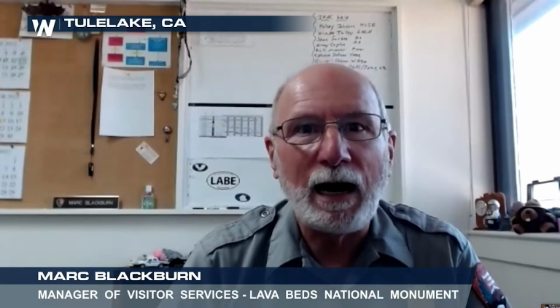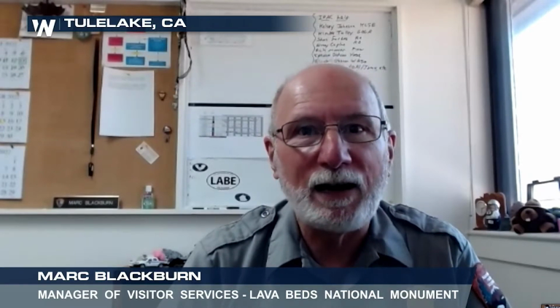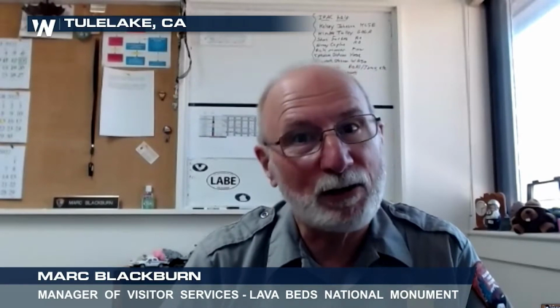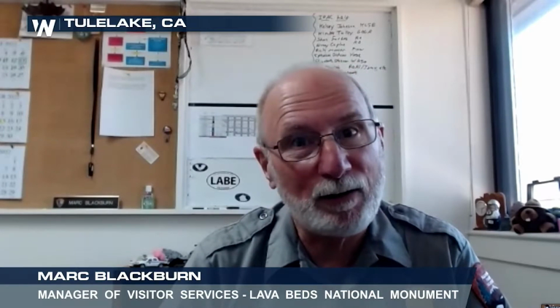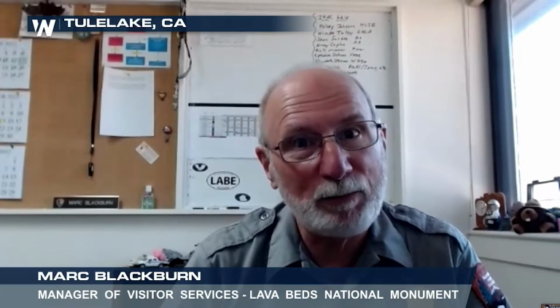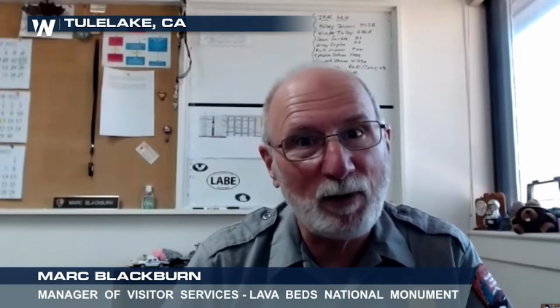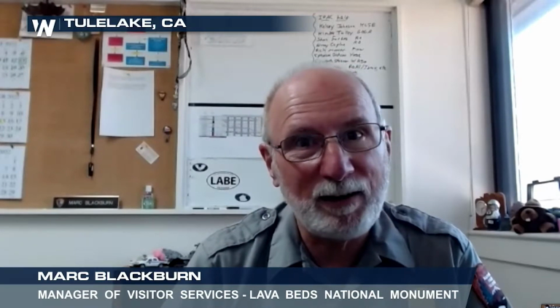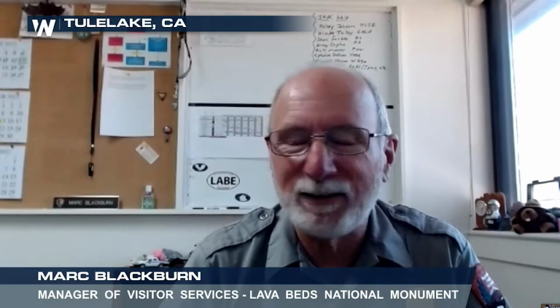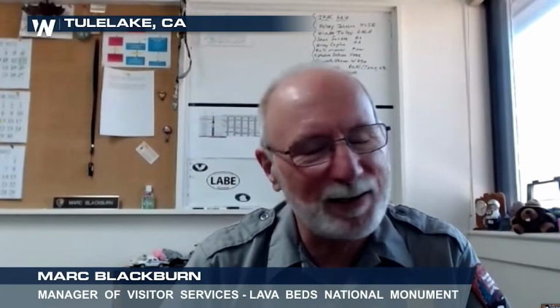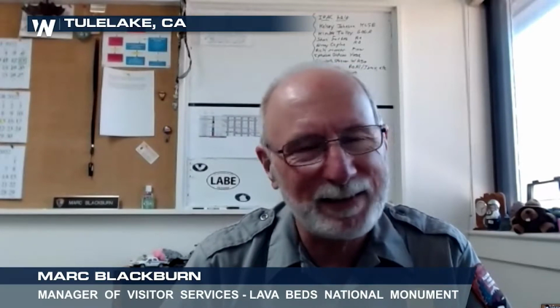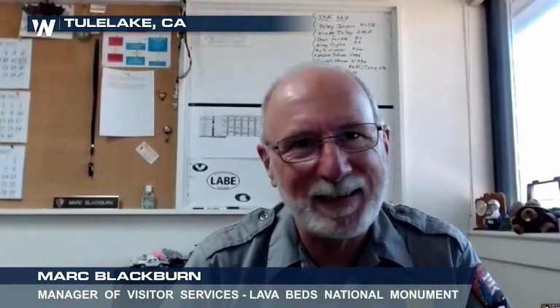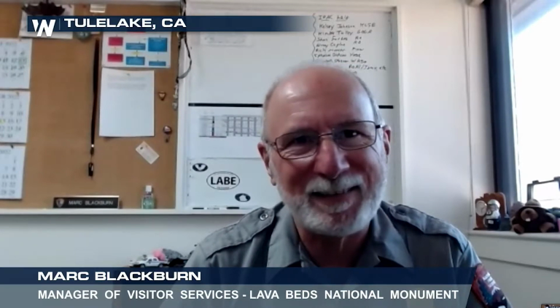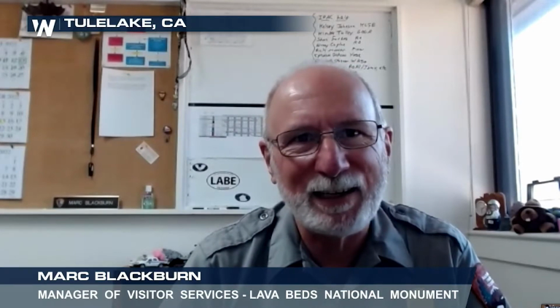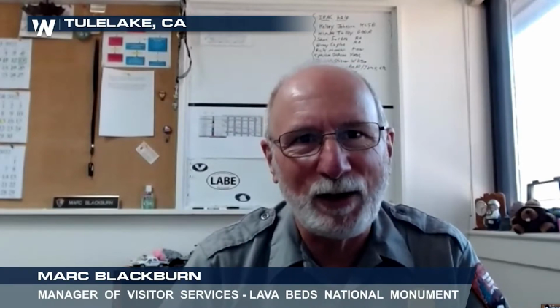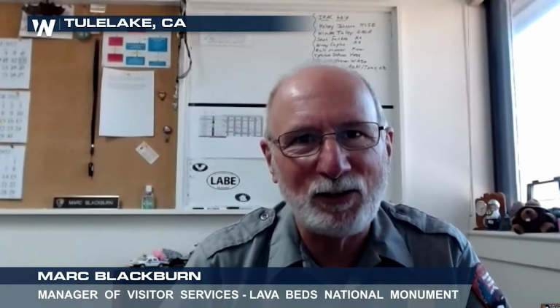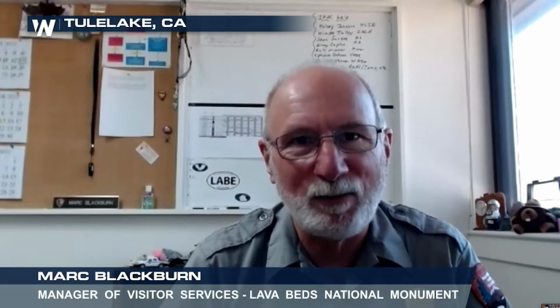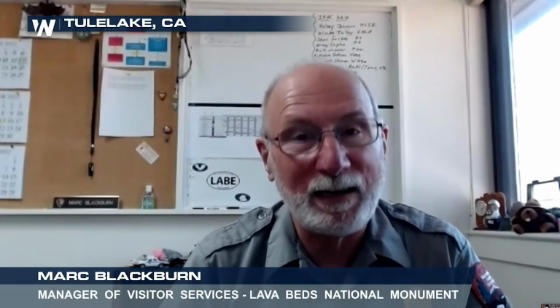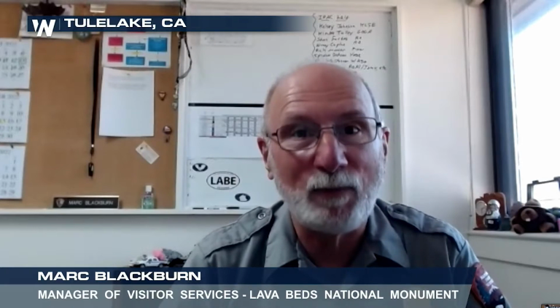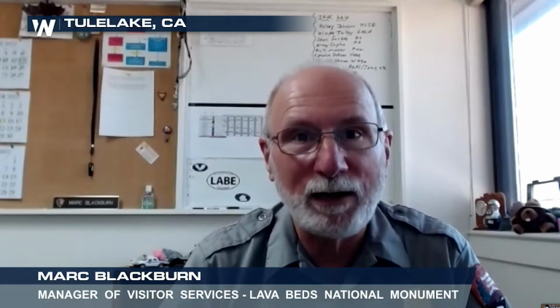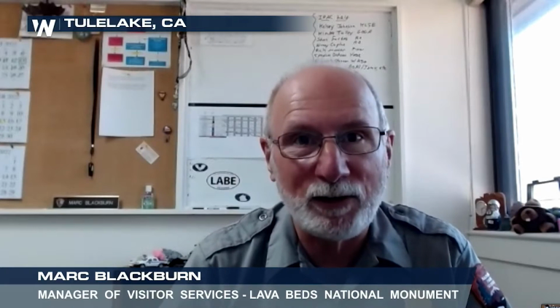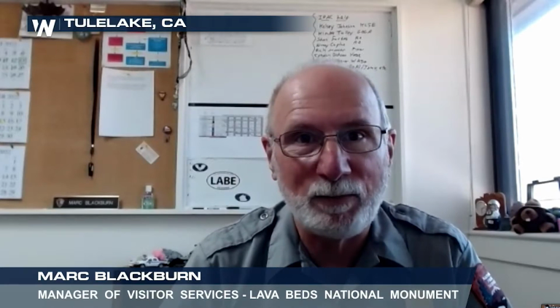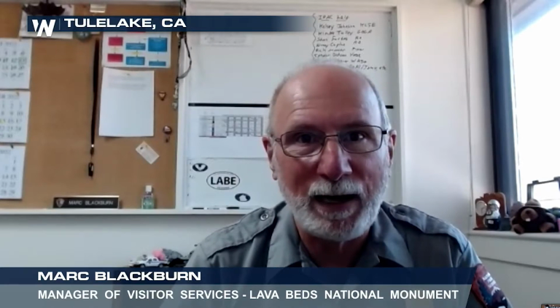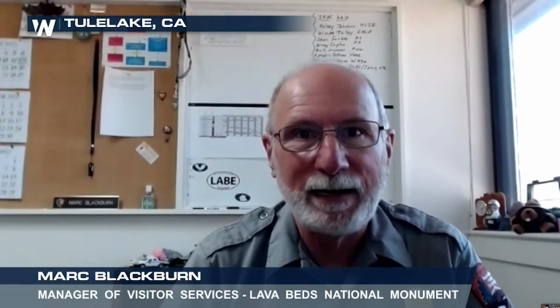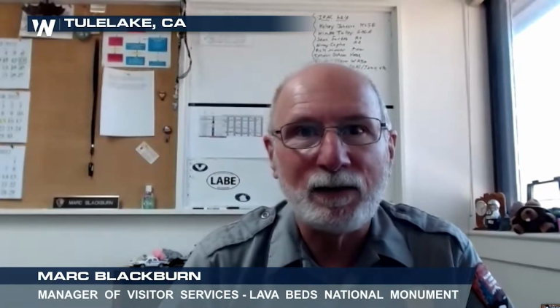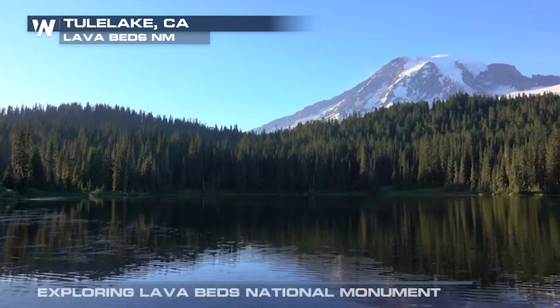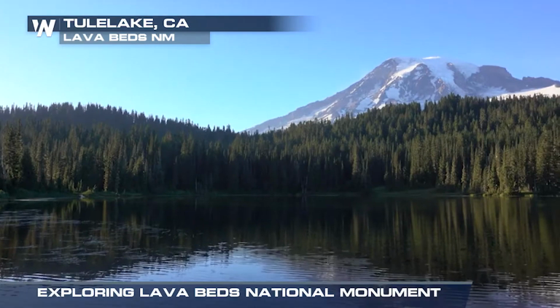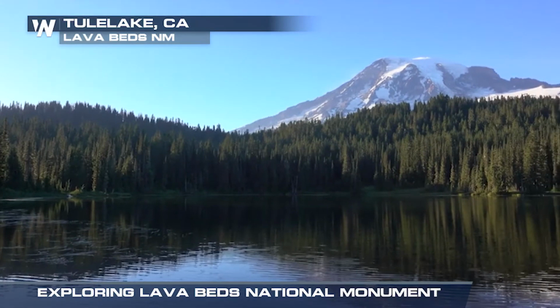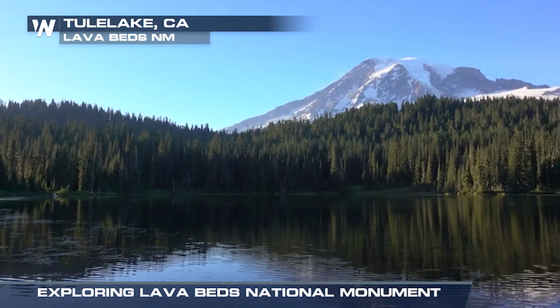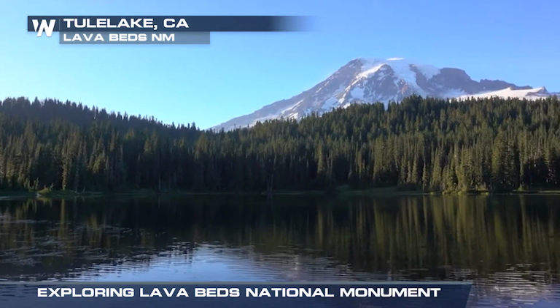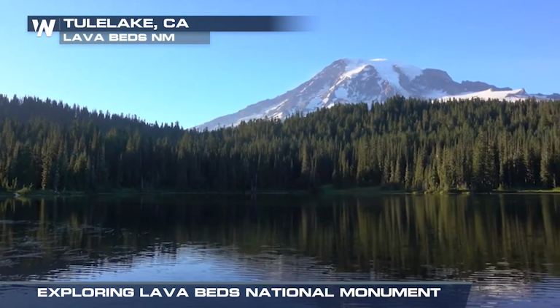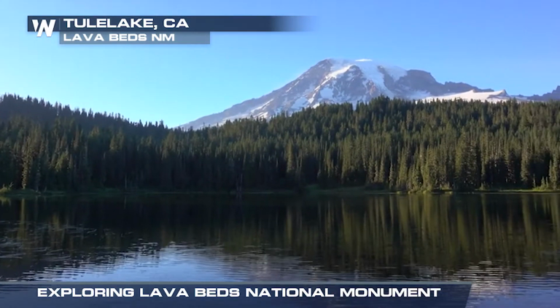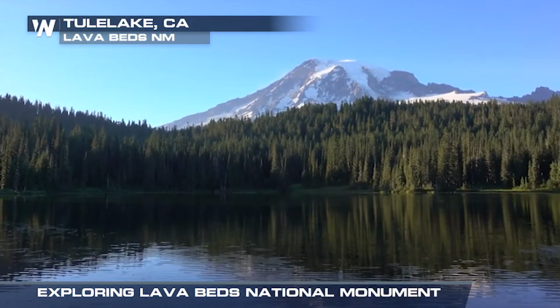Is it going to erupt tomorrow? No, it's not going to, but it is monitored by the United States Geological Survey.